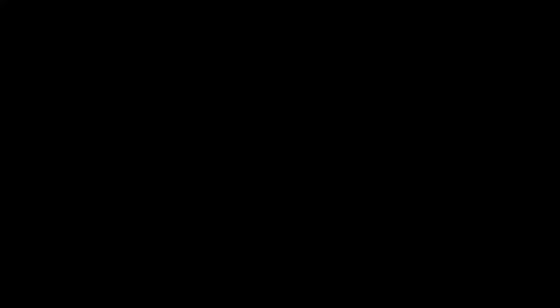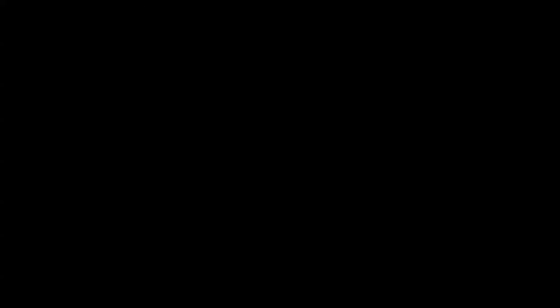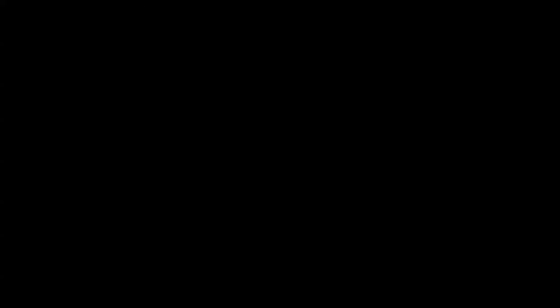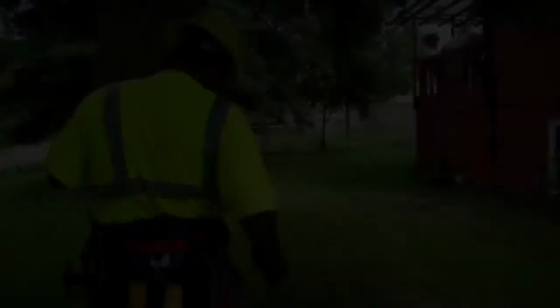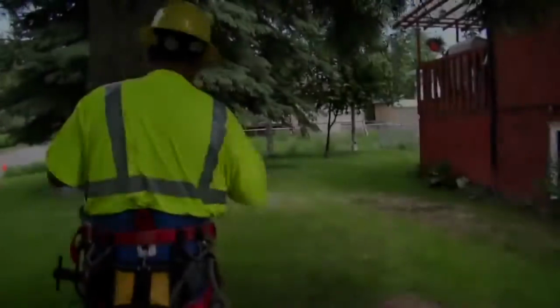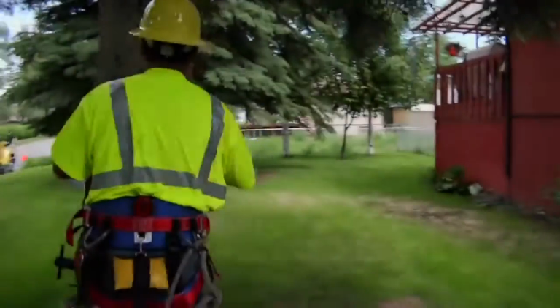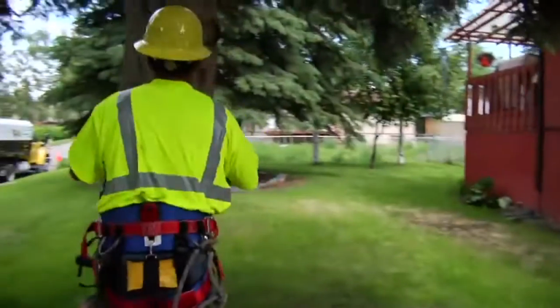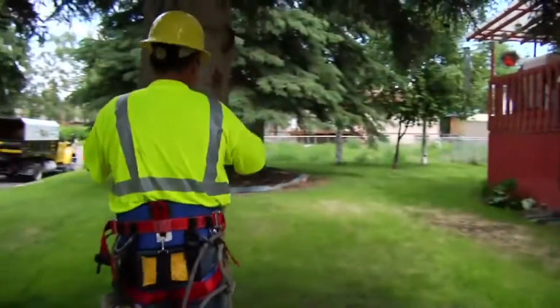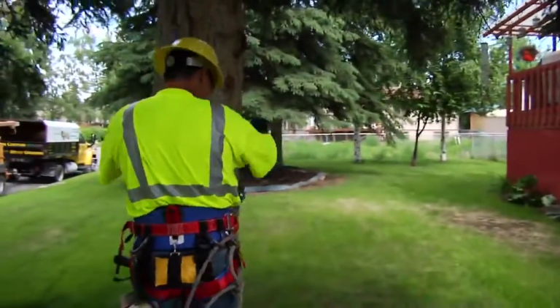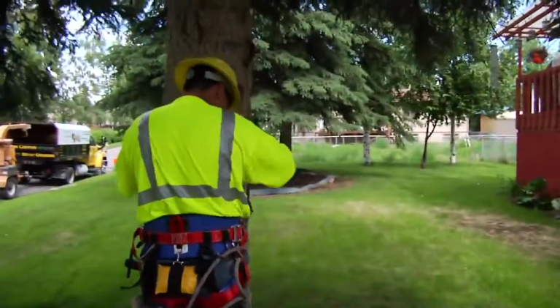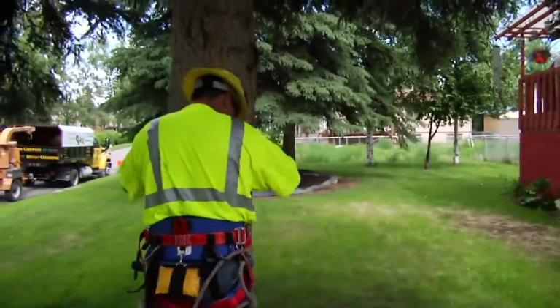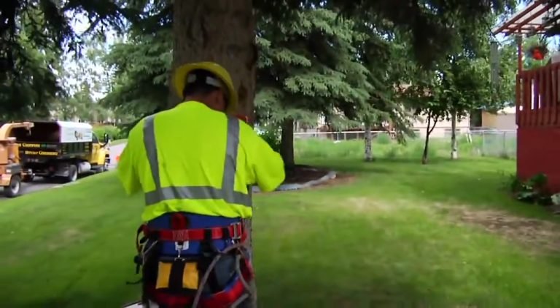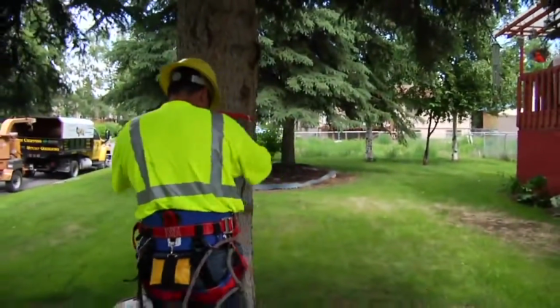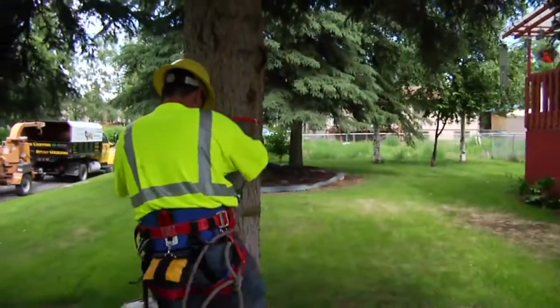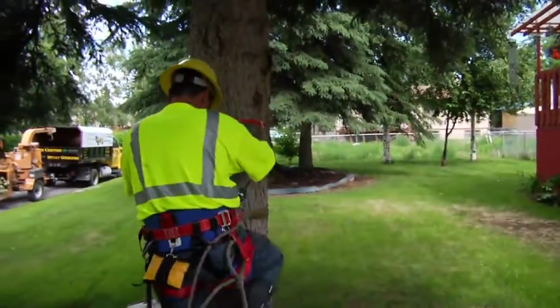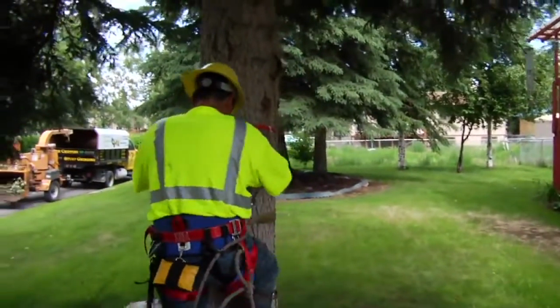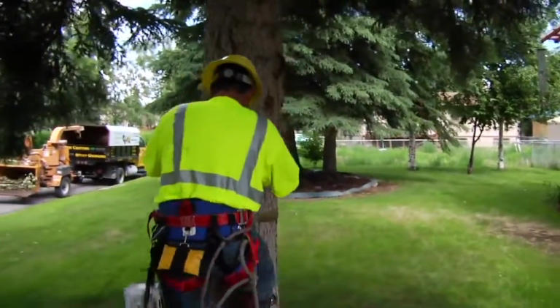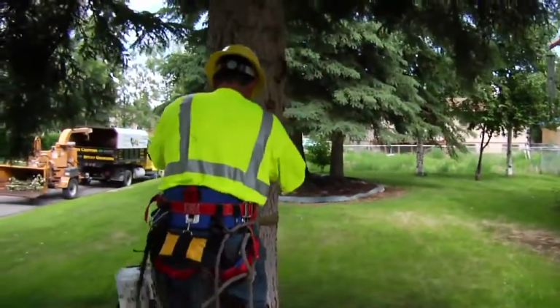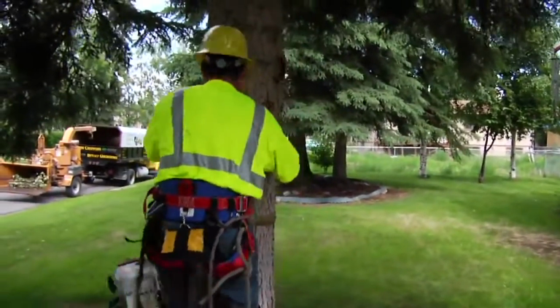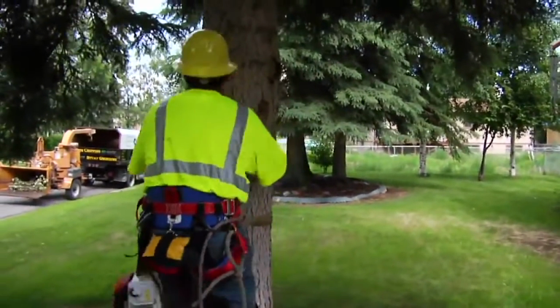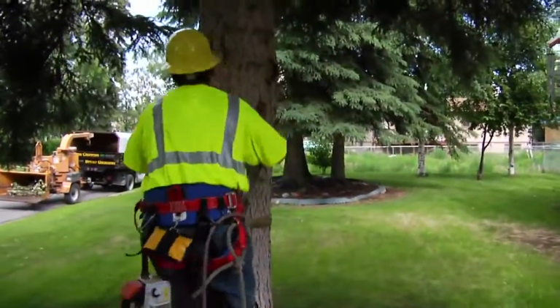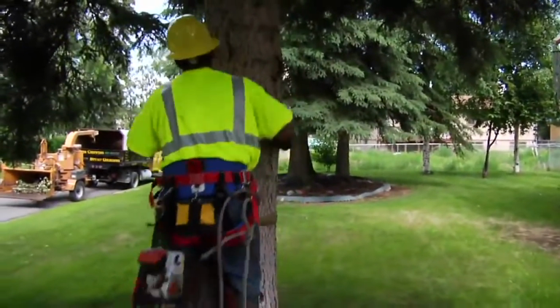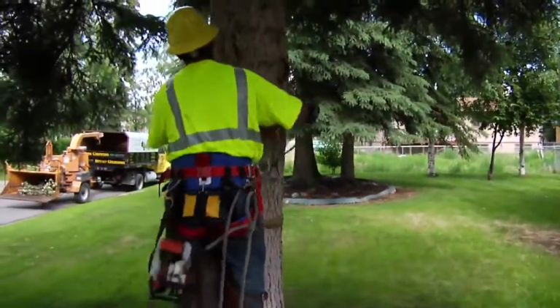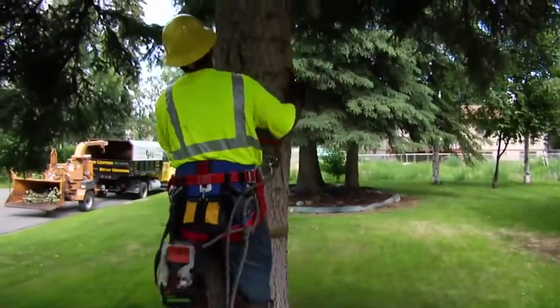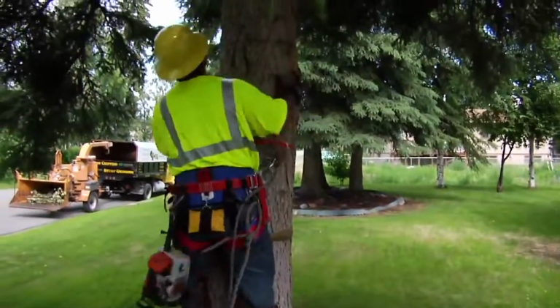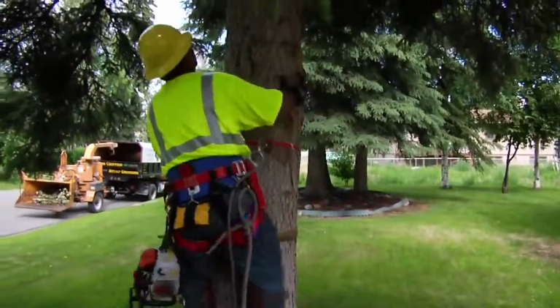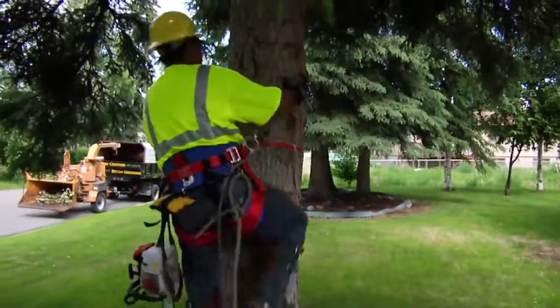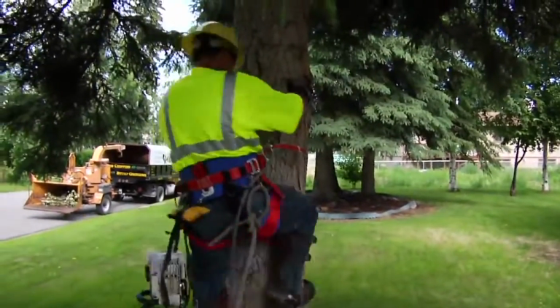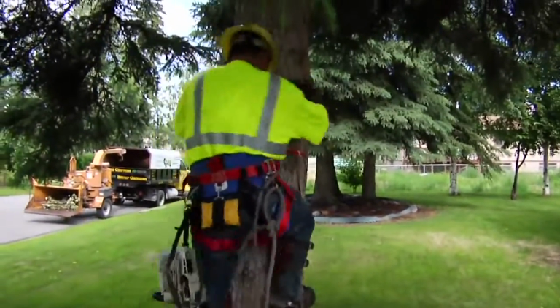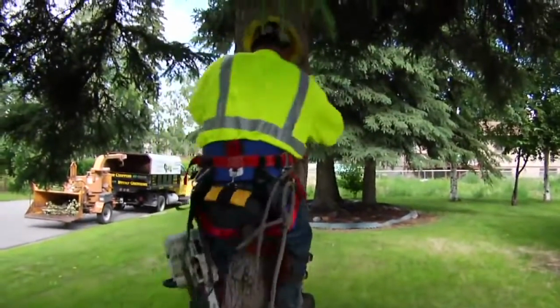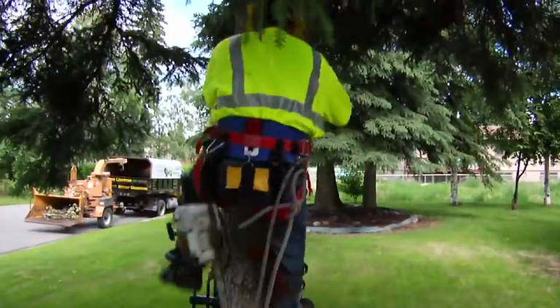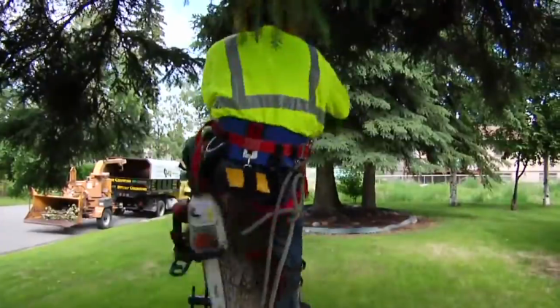This is Fairbanks Stump Grinders cutting down a 75-foot spruce tree in University West in Fairbanks, Alaska.